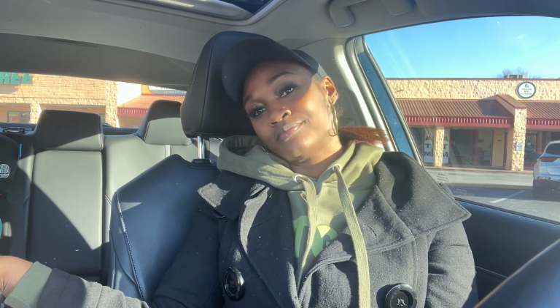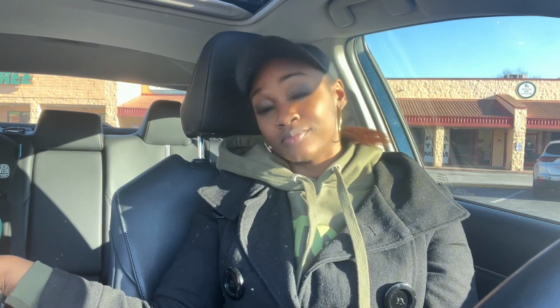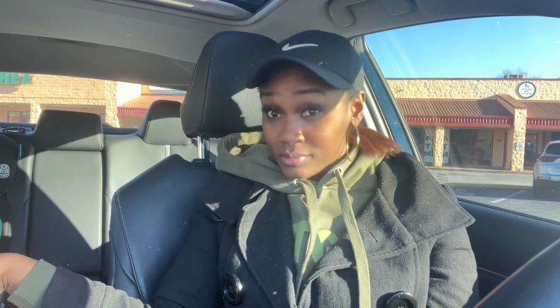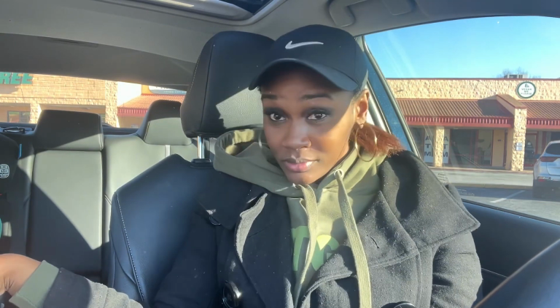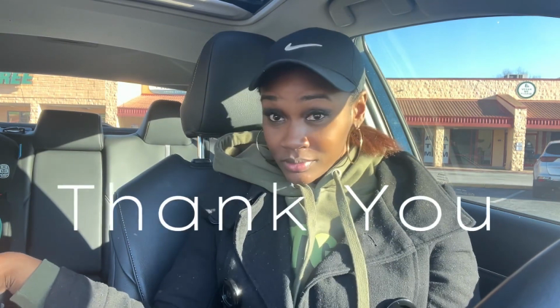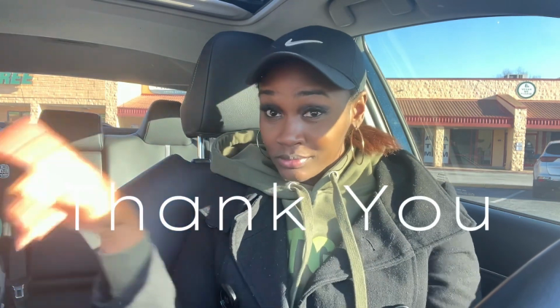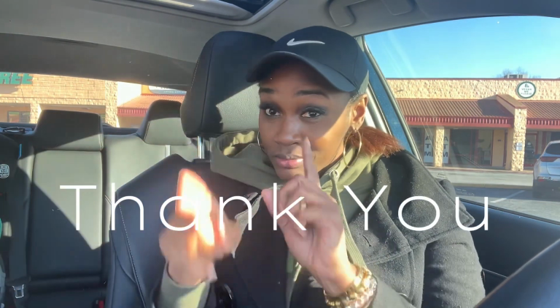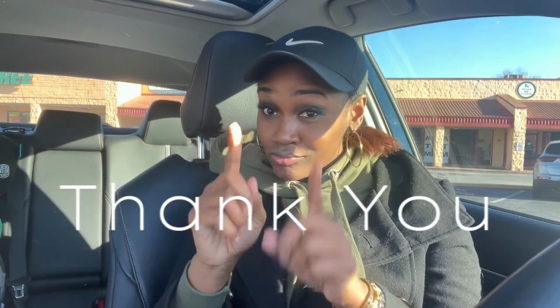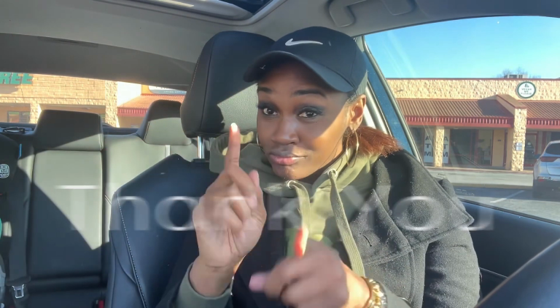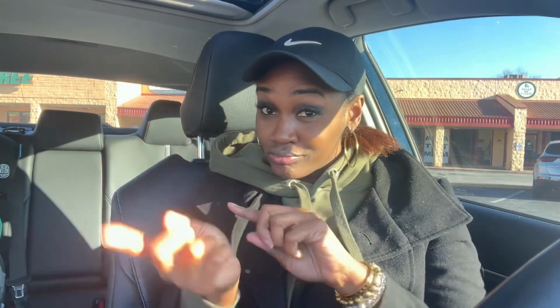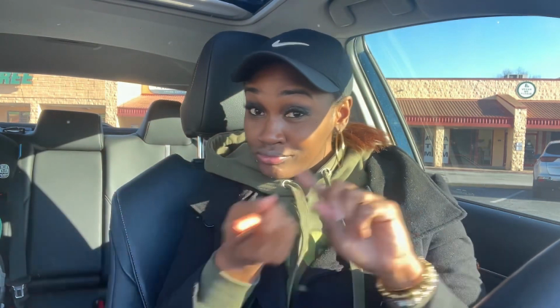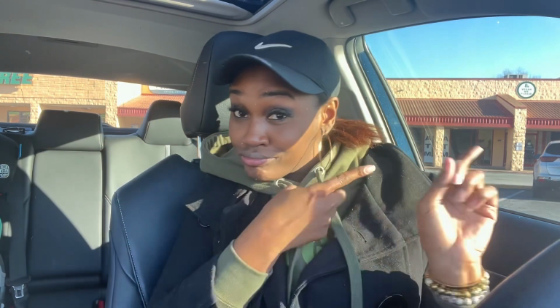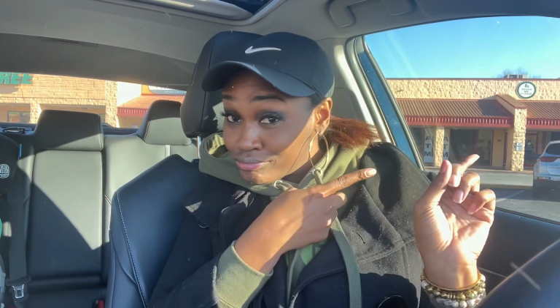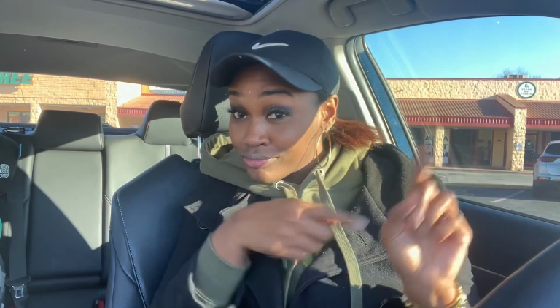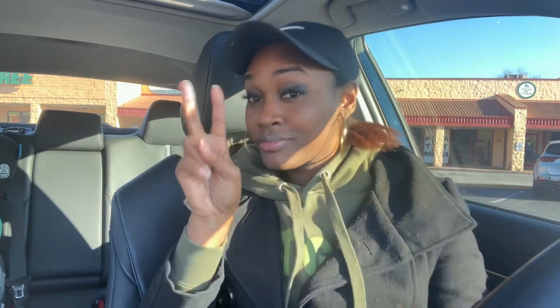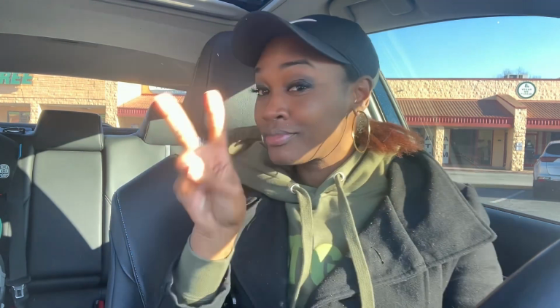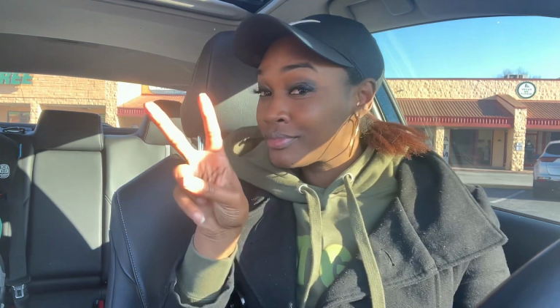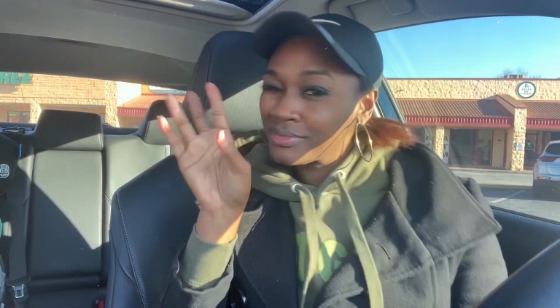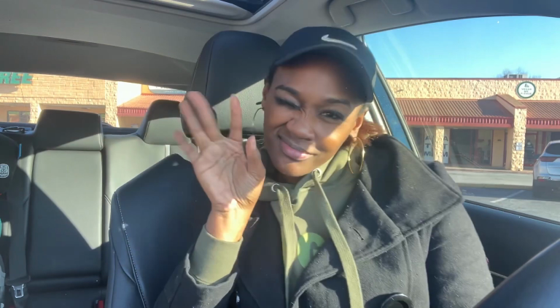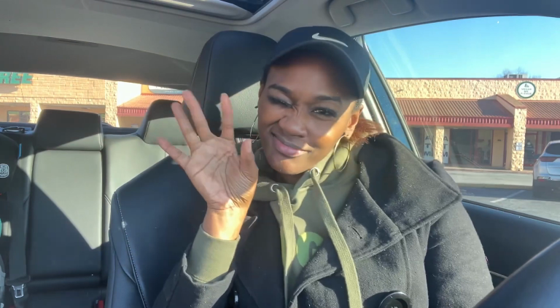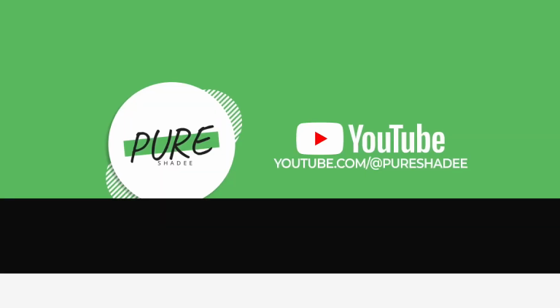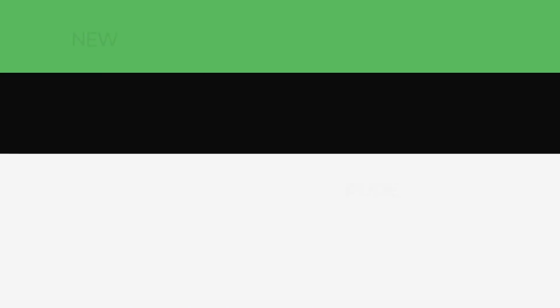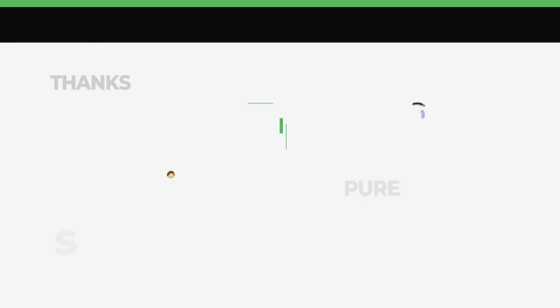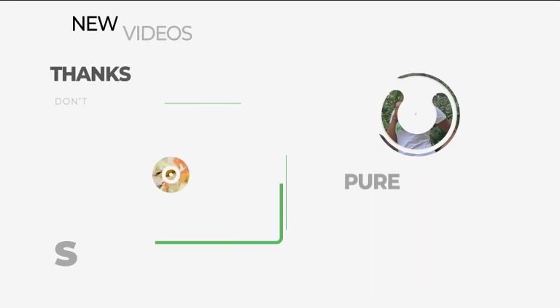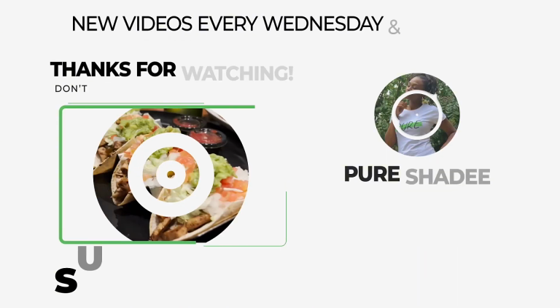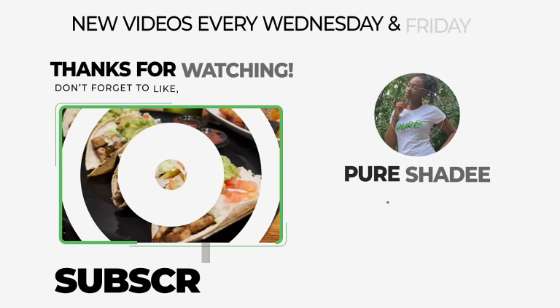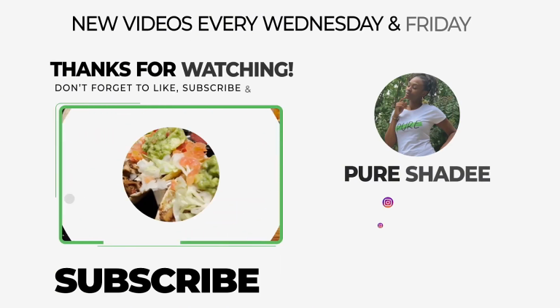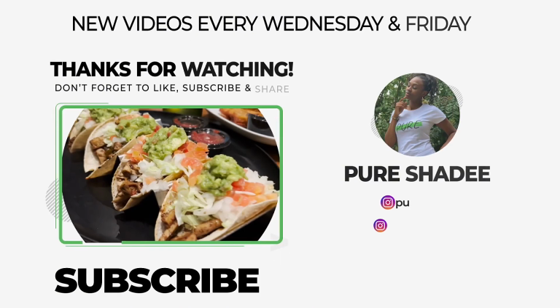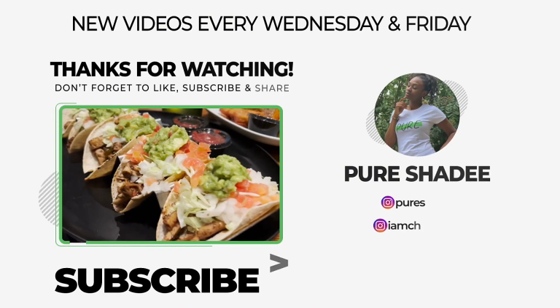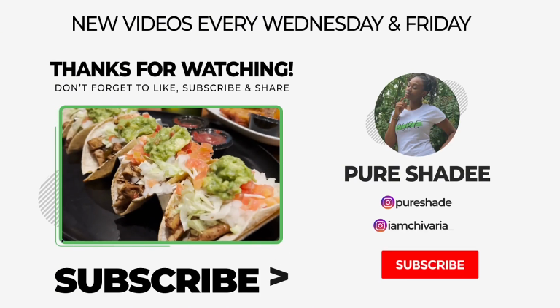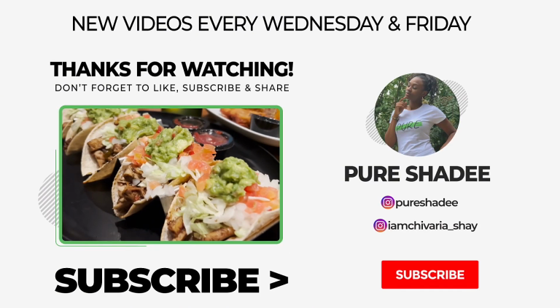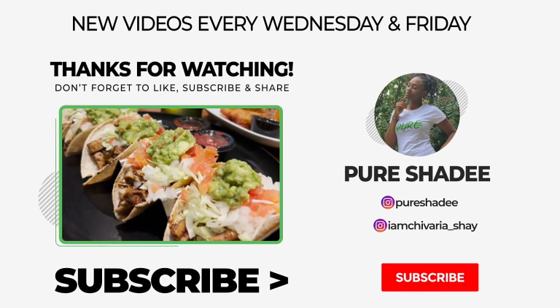Thank you guys for watching! Please like, subscribe, and share. Be you, think naturally. Thank you guys again, bye!